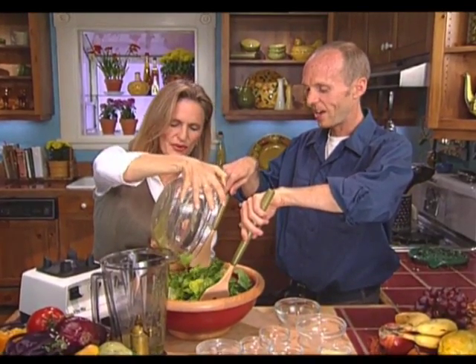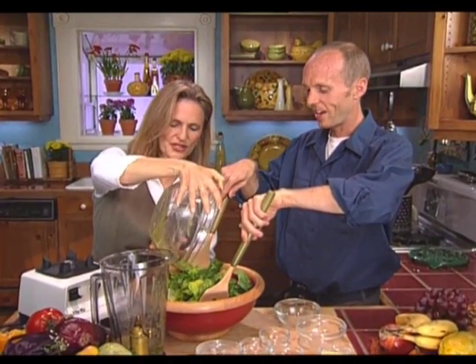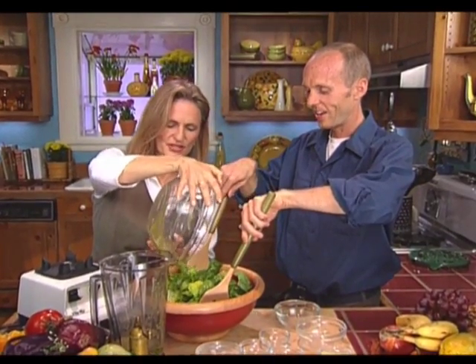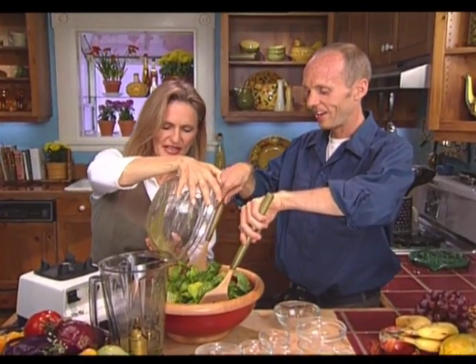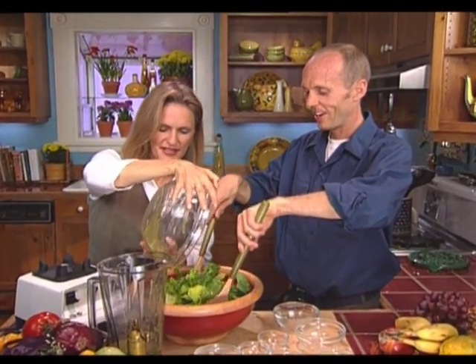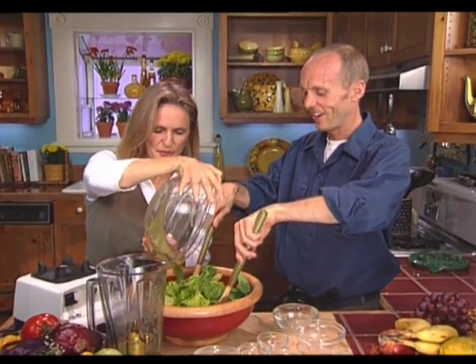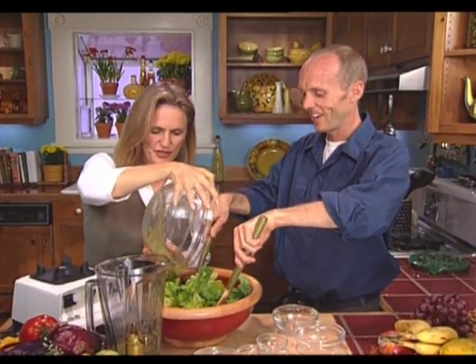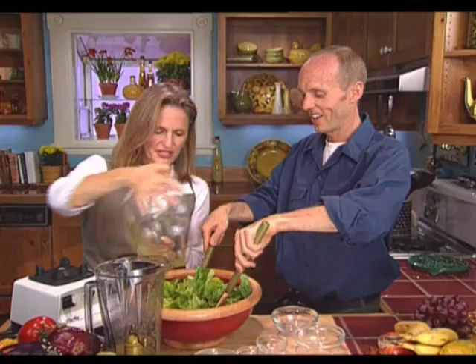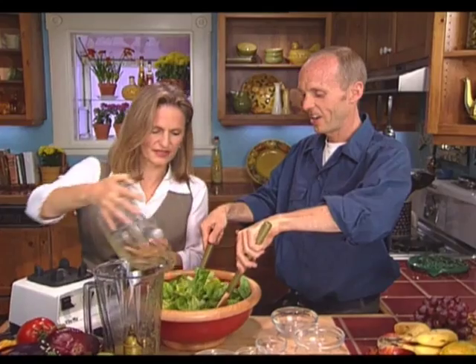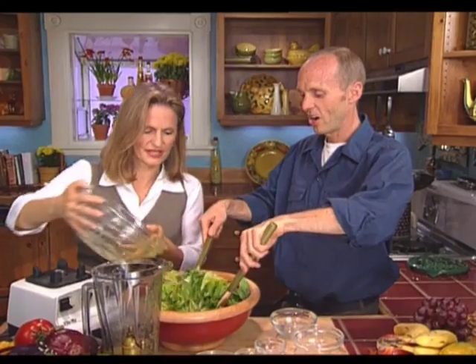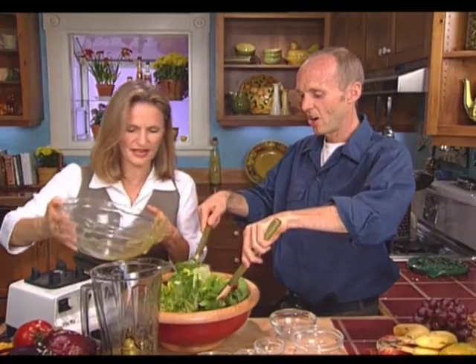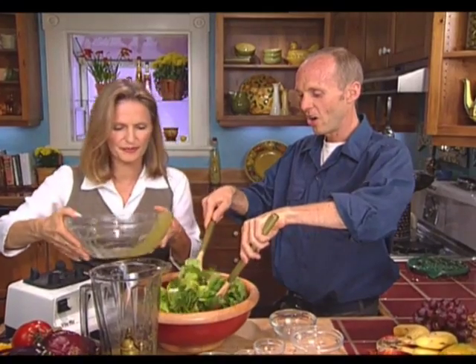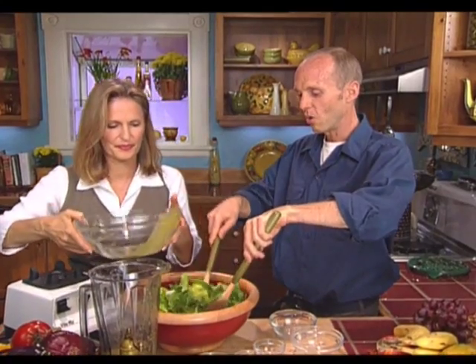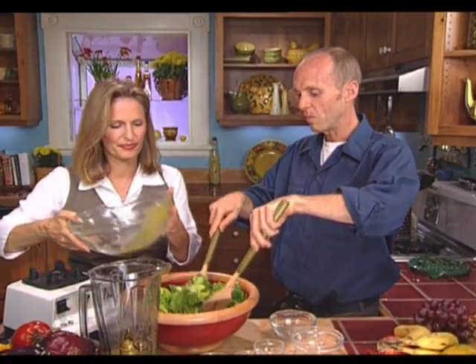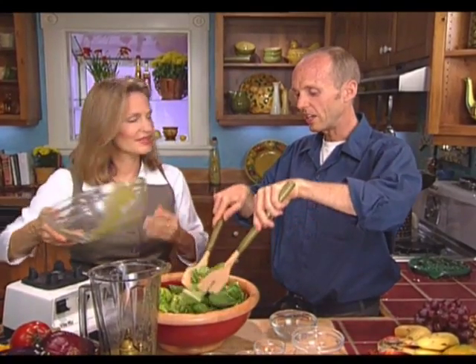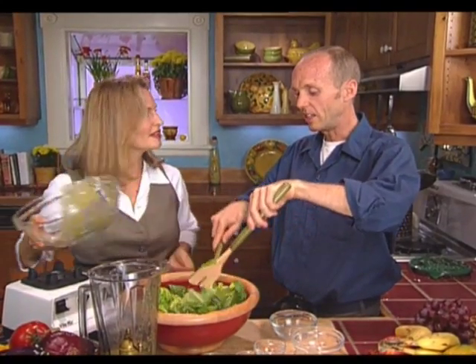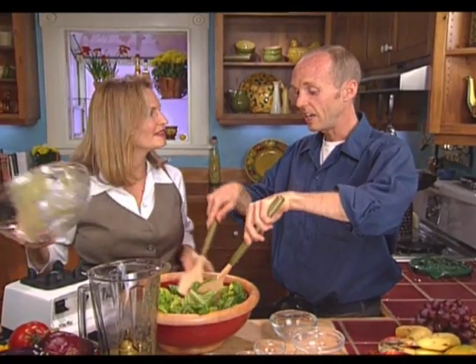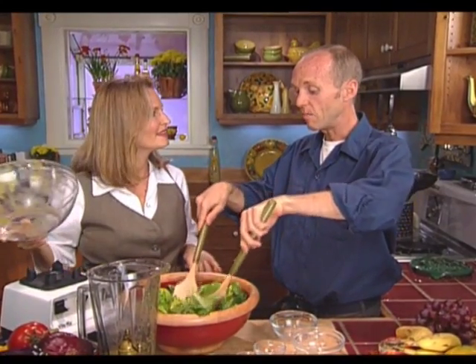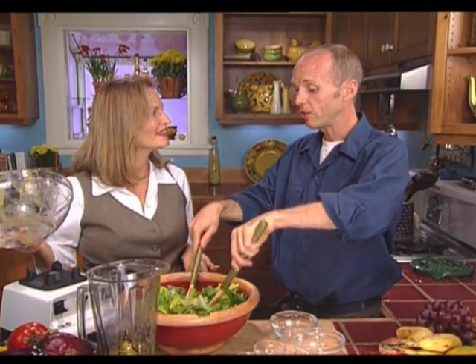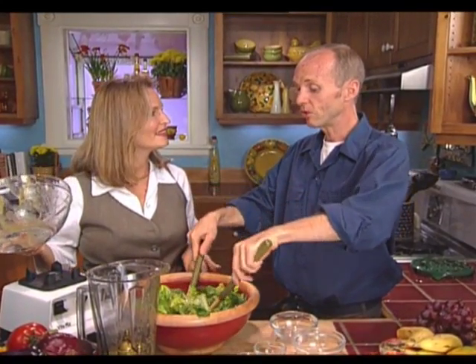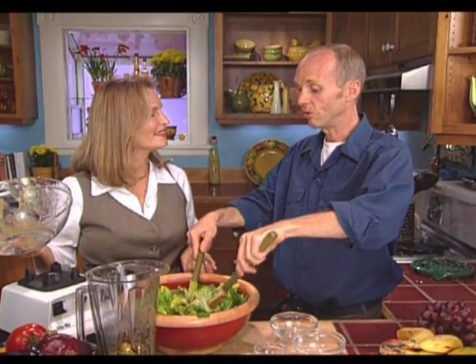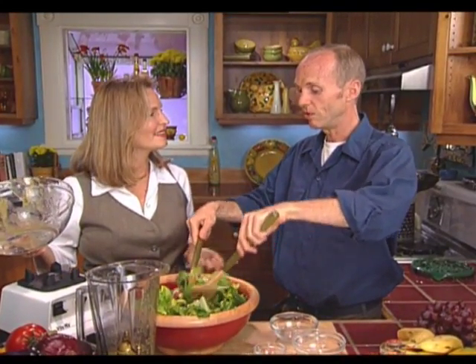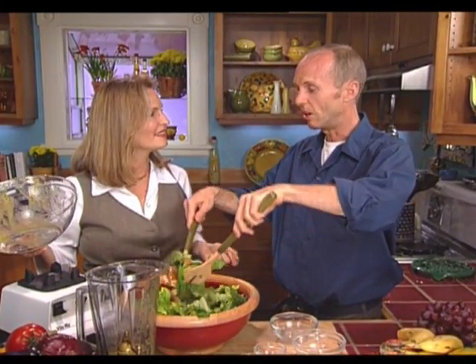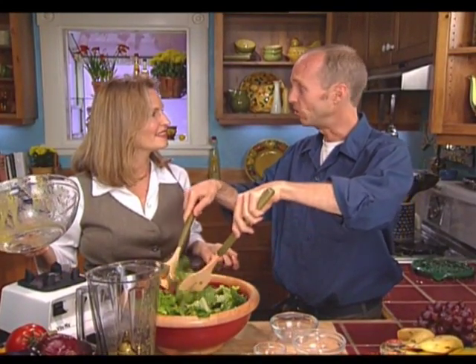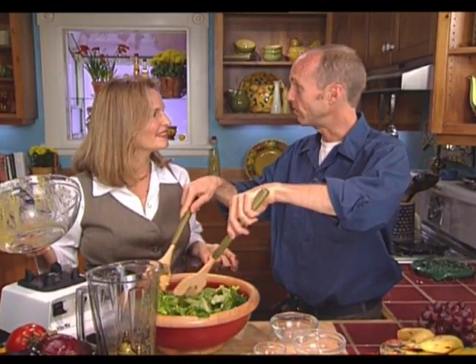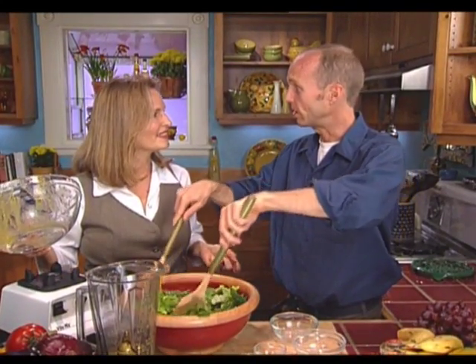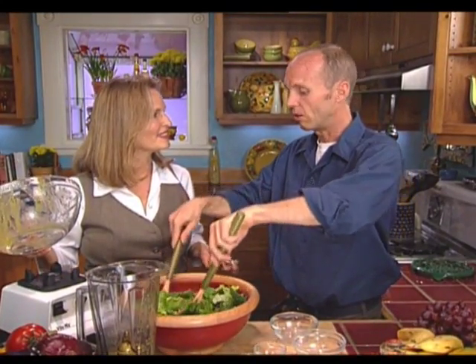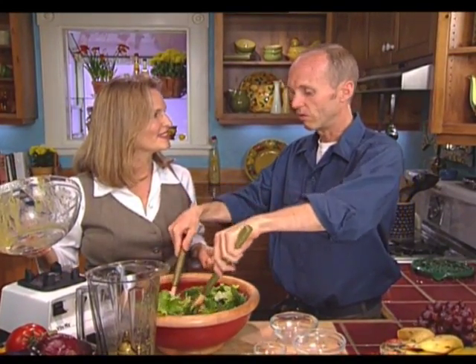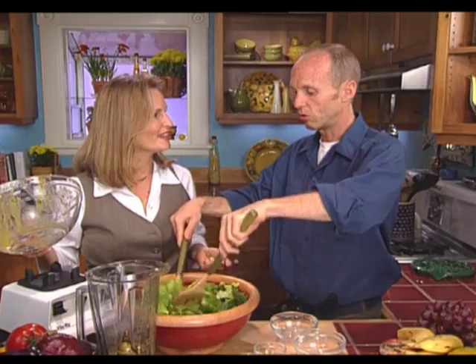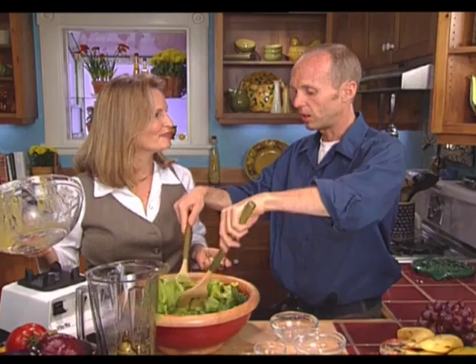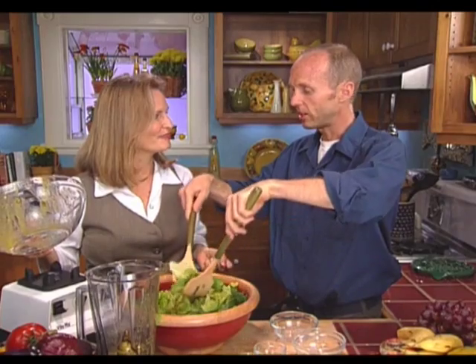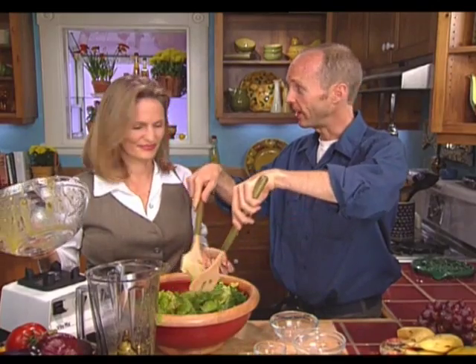And what is your second specialty of the day? We're going to make a date mustard dressing for a spinach salad.